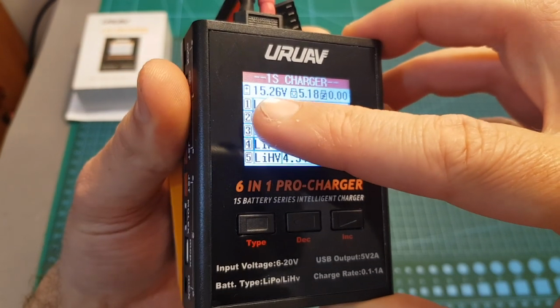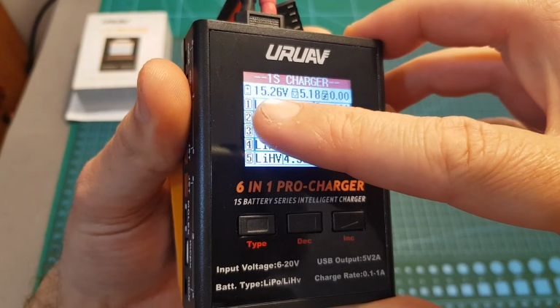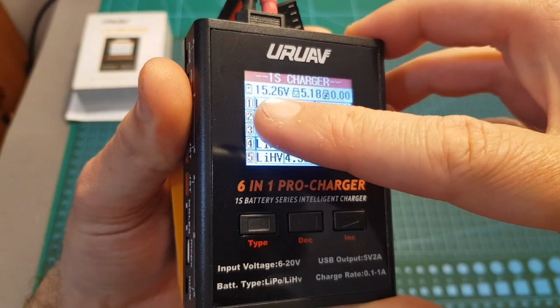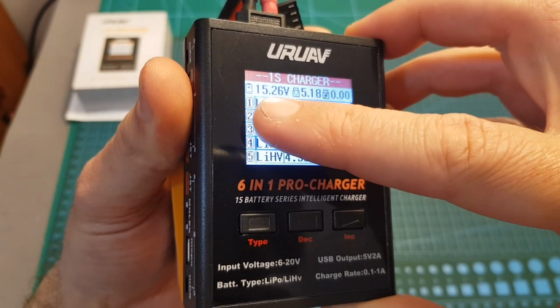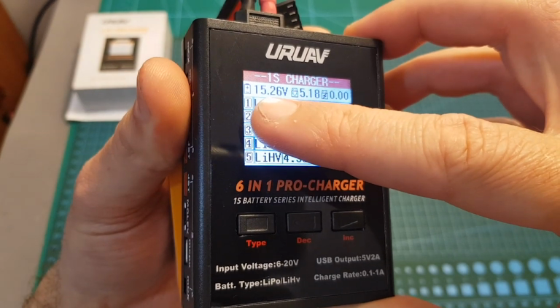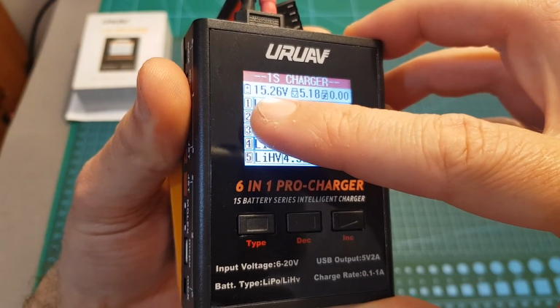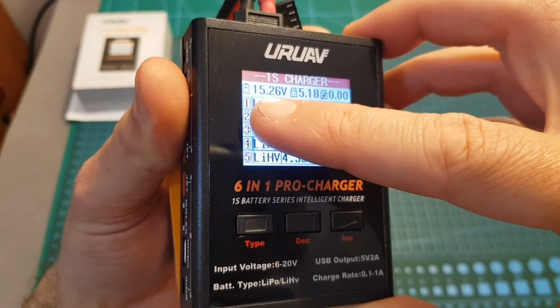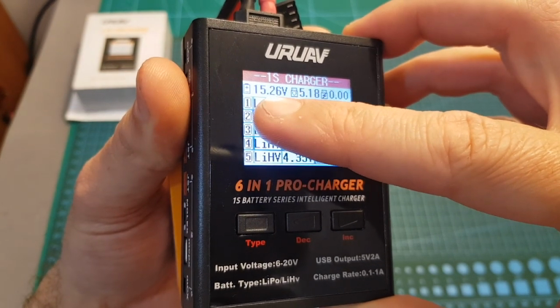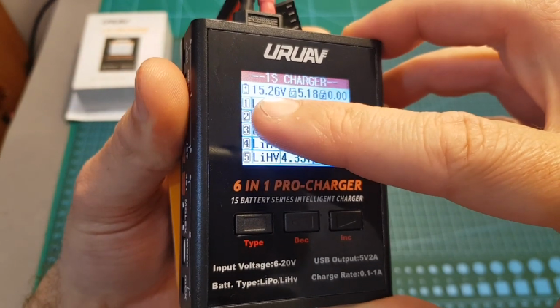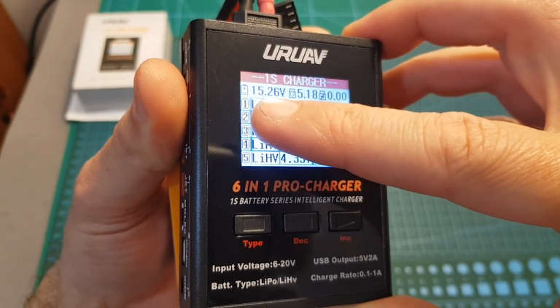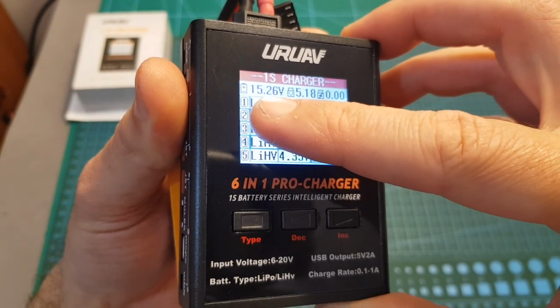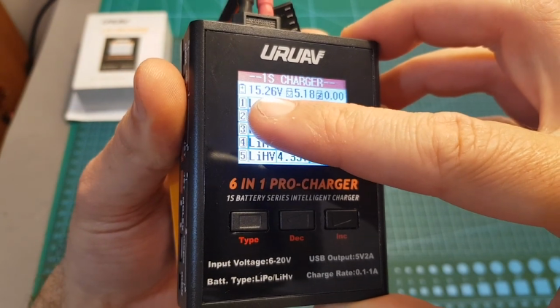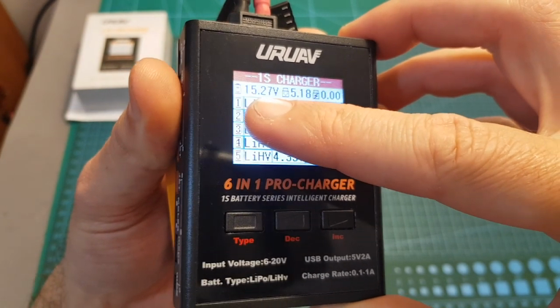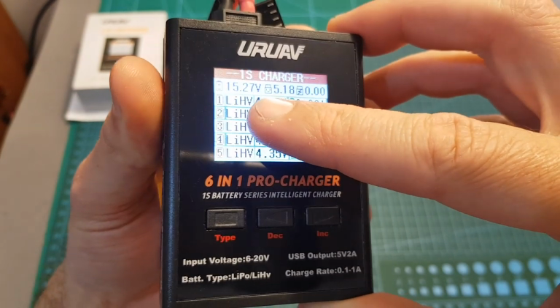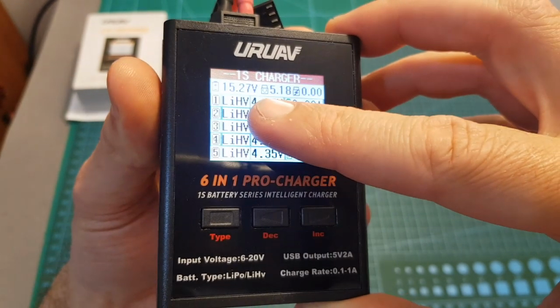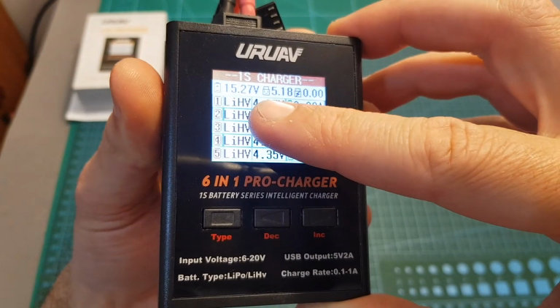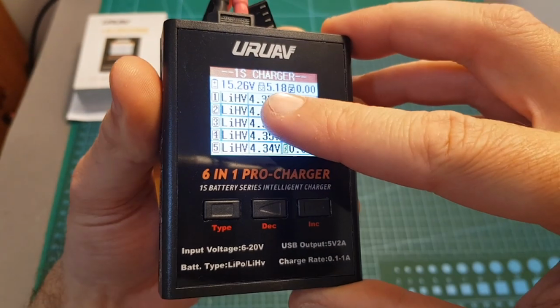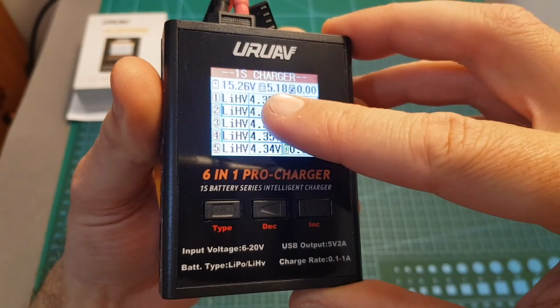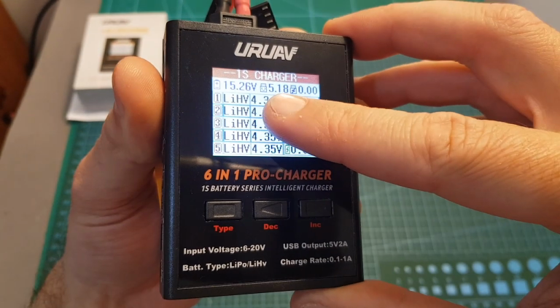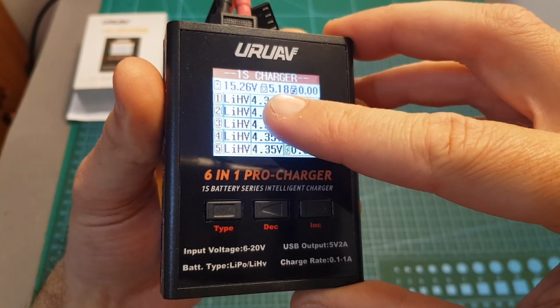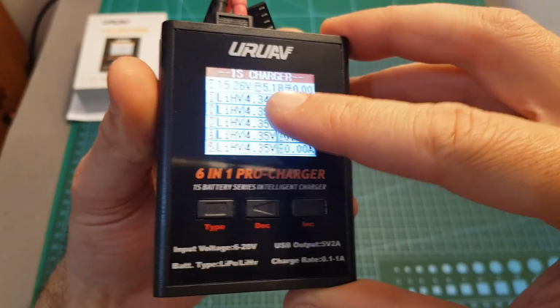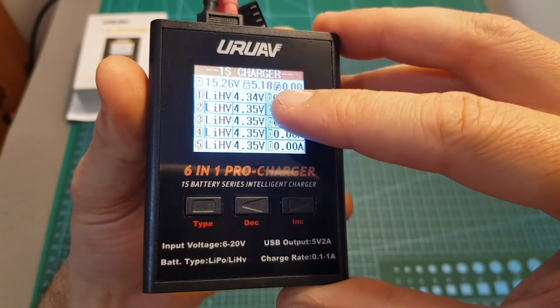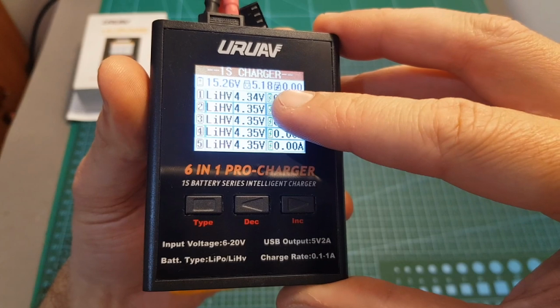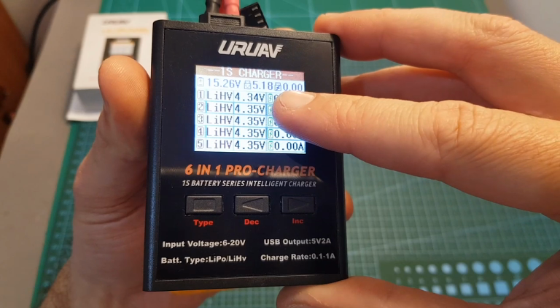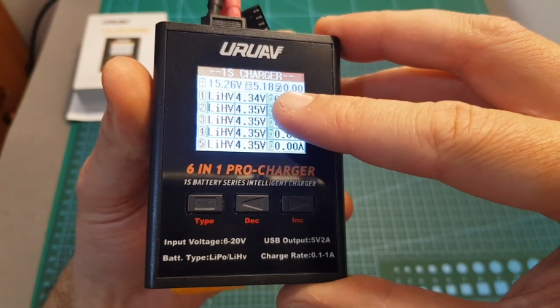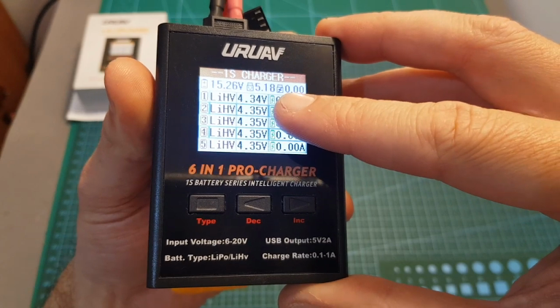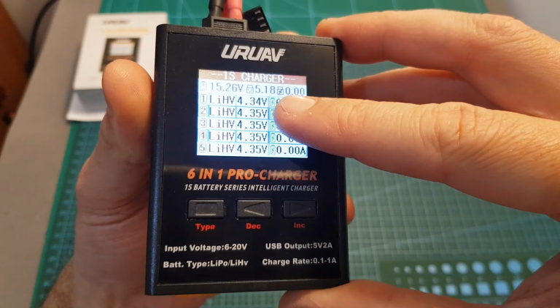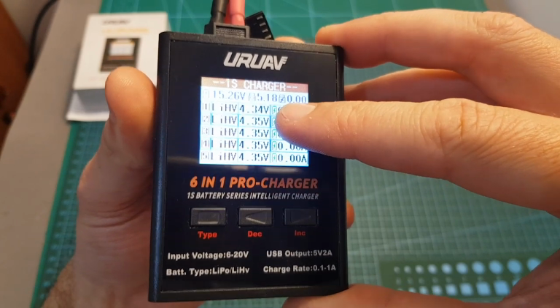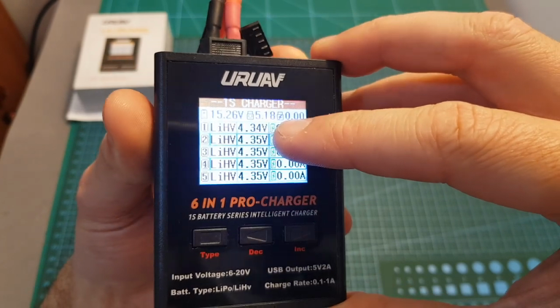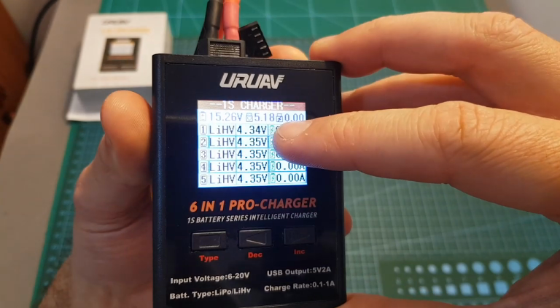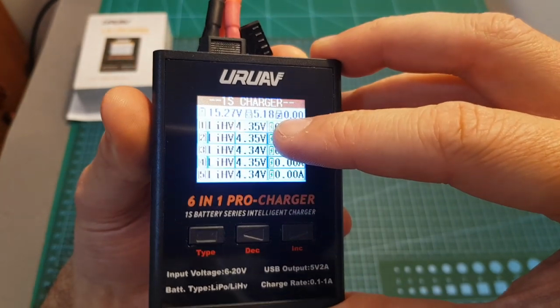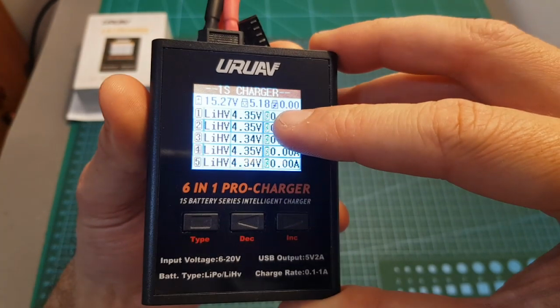Over here you can see the voltage of the connected battery, and the voltage and the current of the USB port.